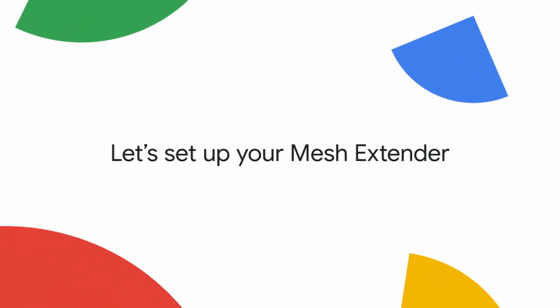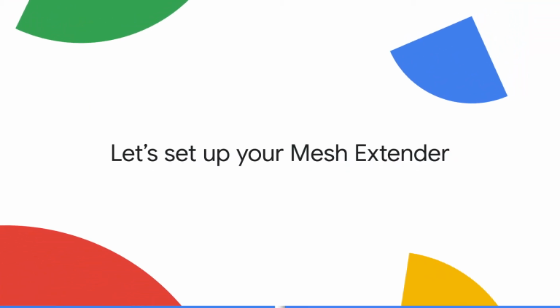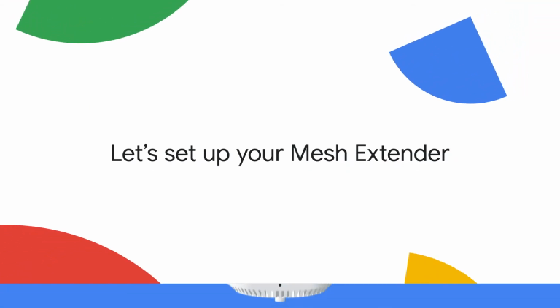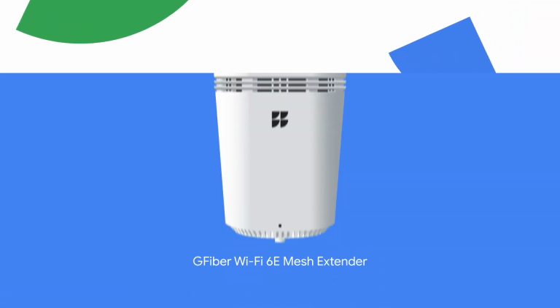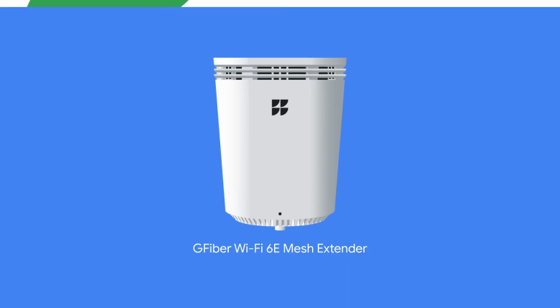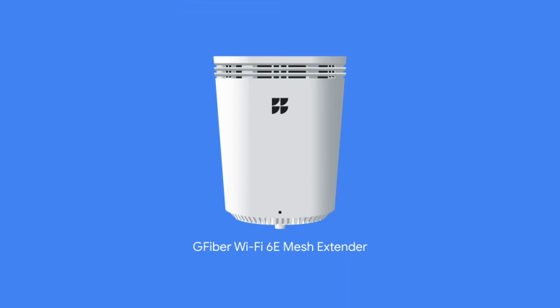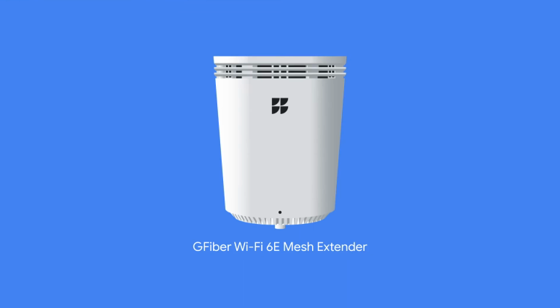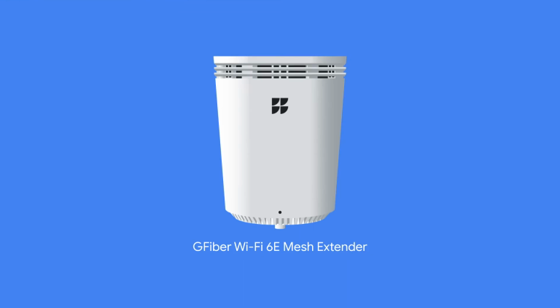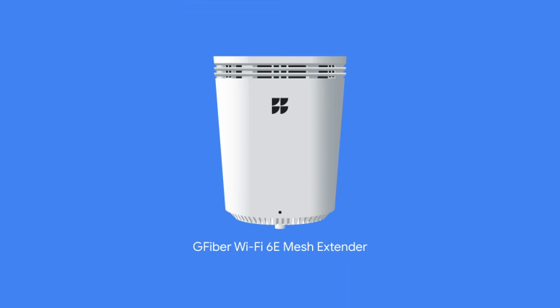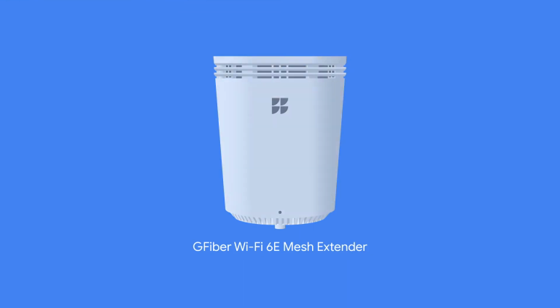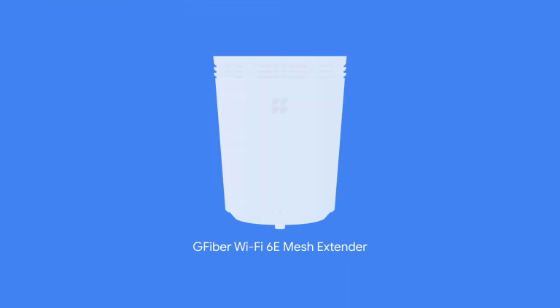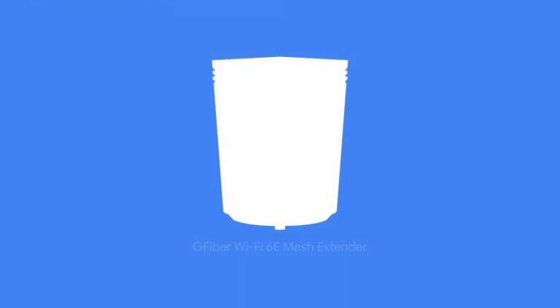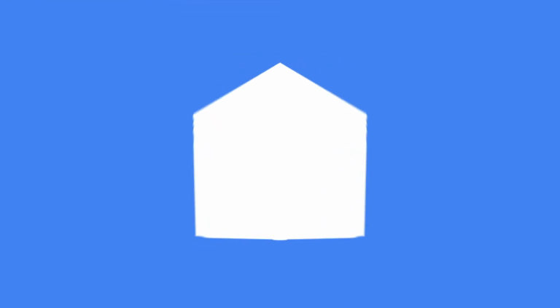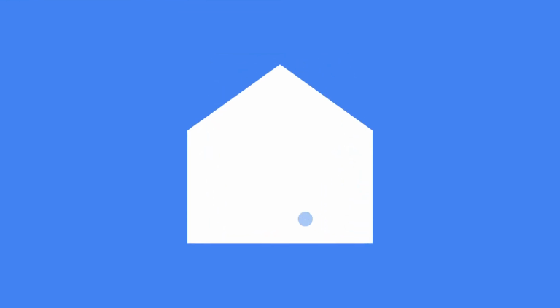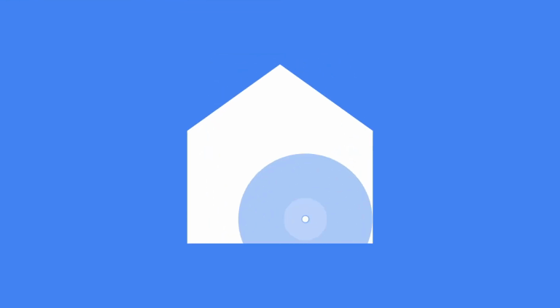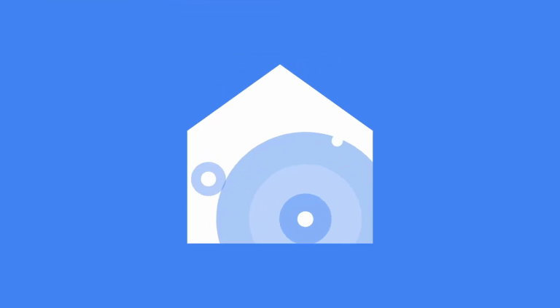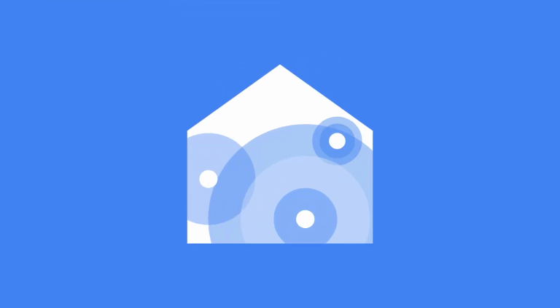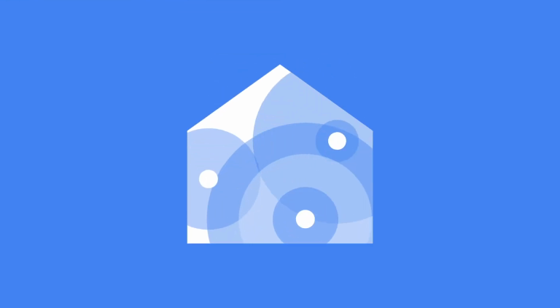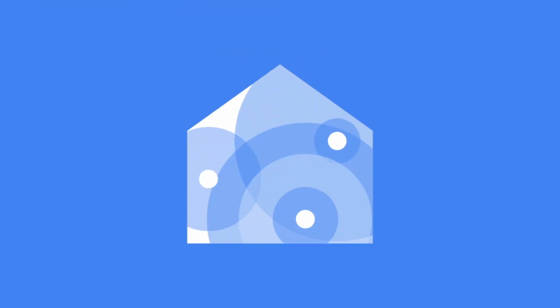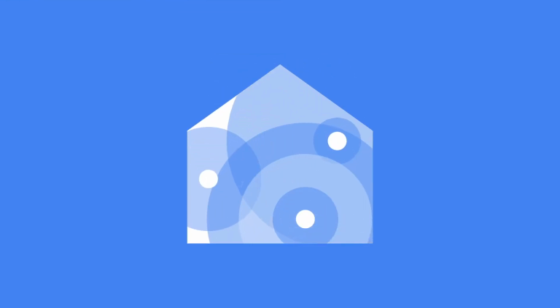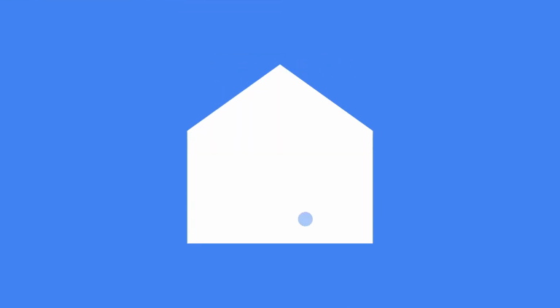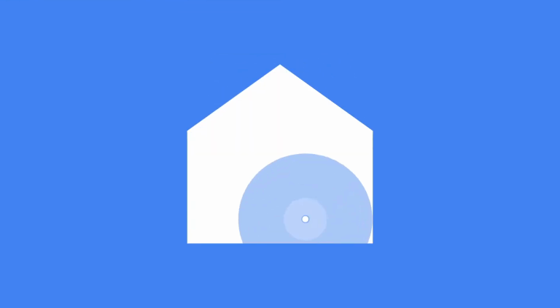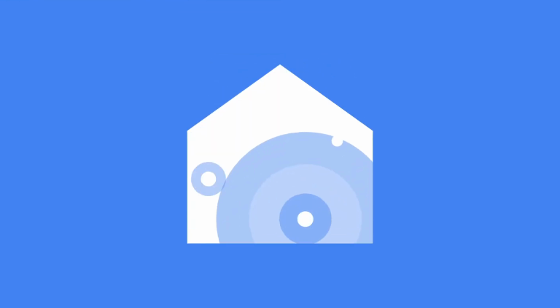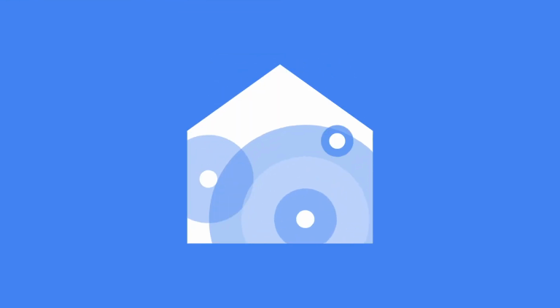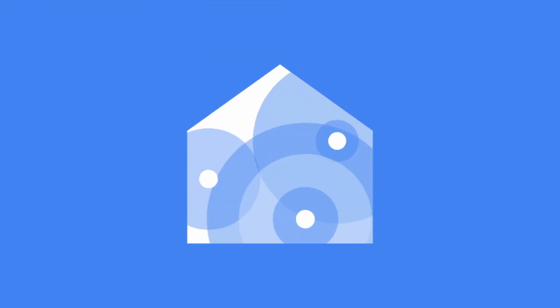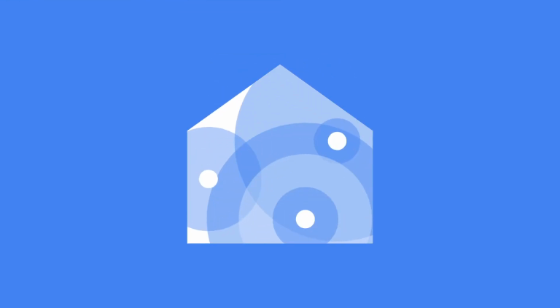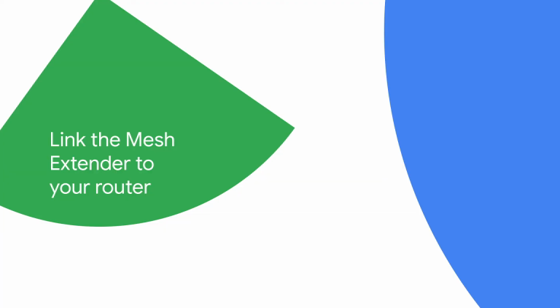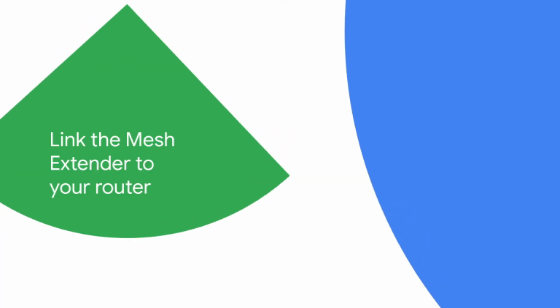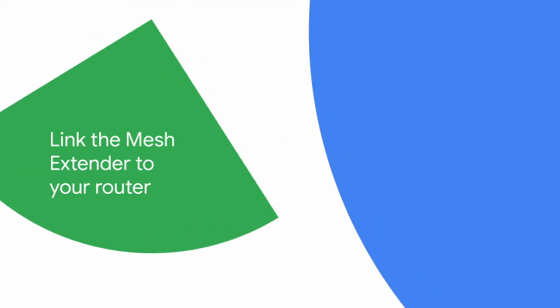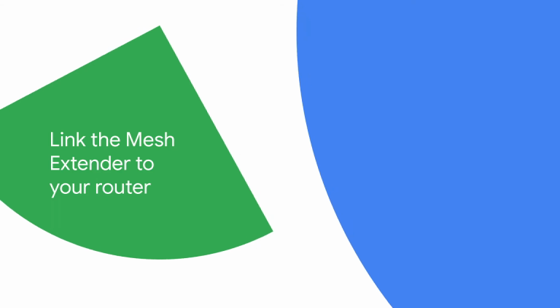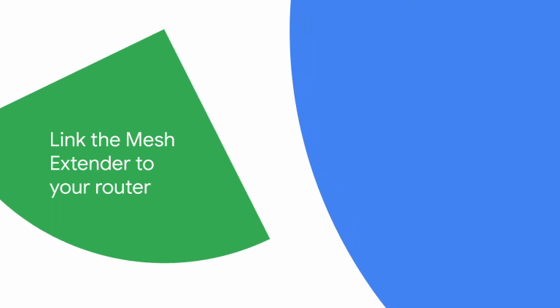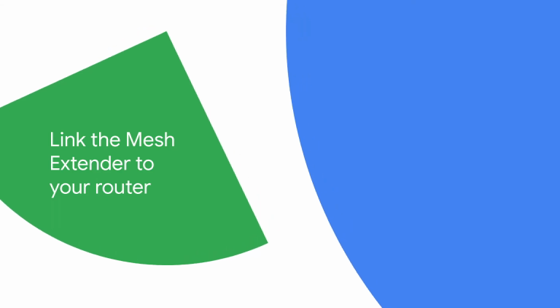A mesh extender helps expand your Wi-Fi coverage to parts of your home it might not typically reach. Ready to set yours up?